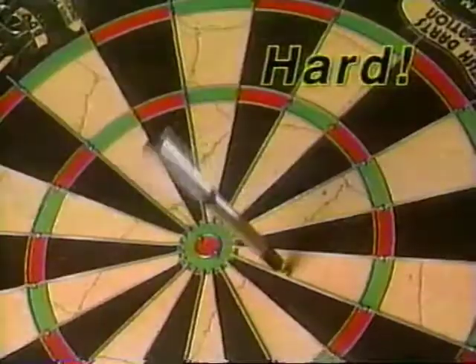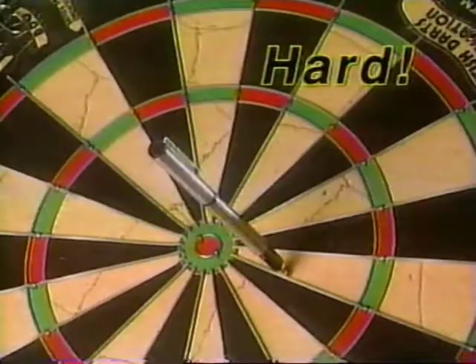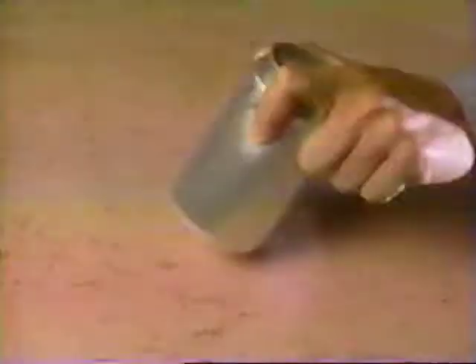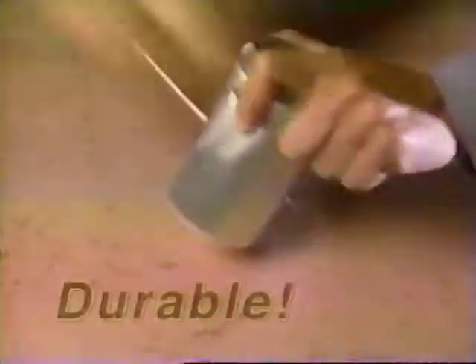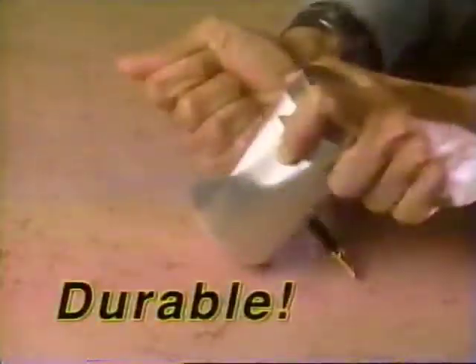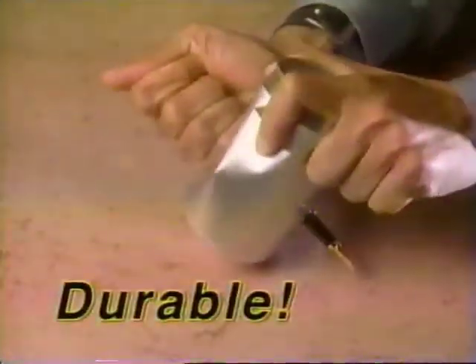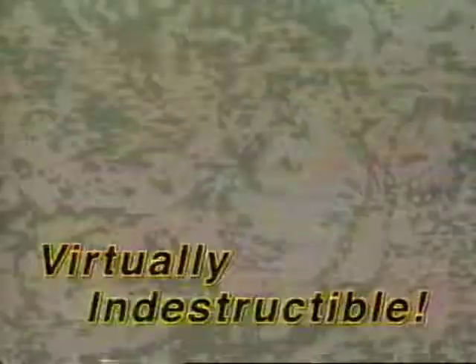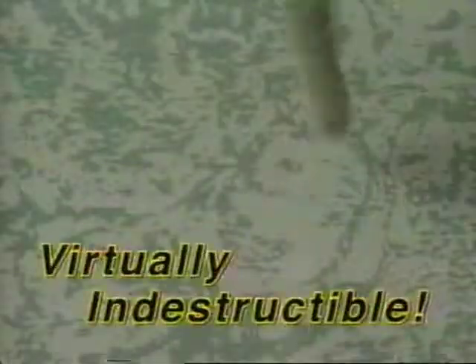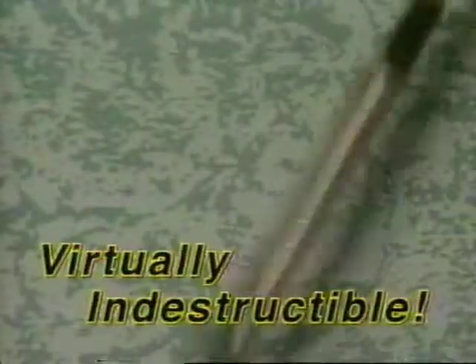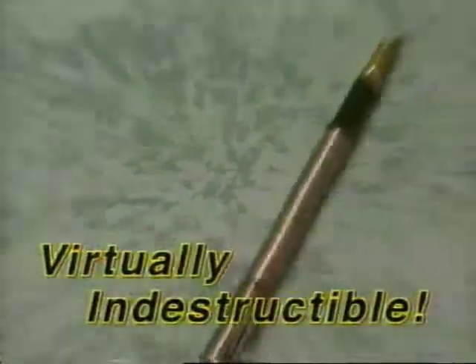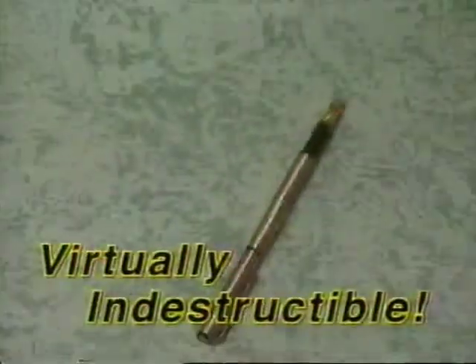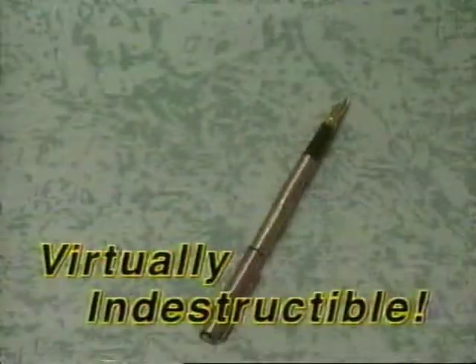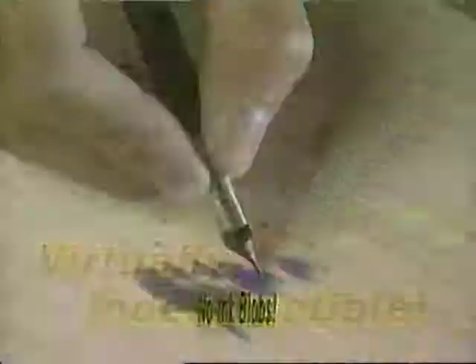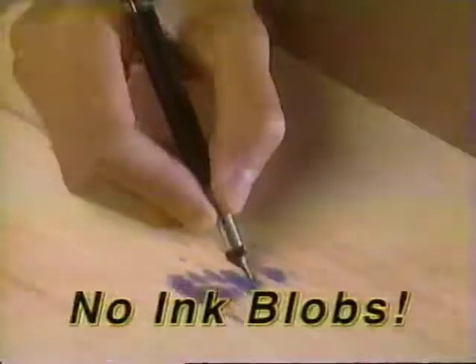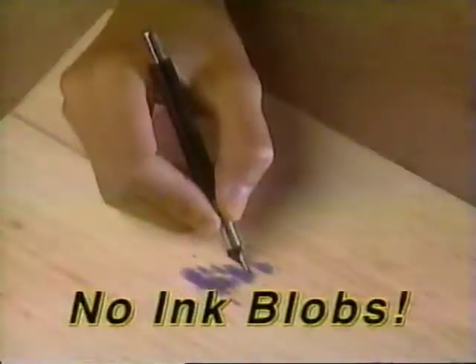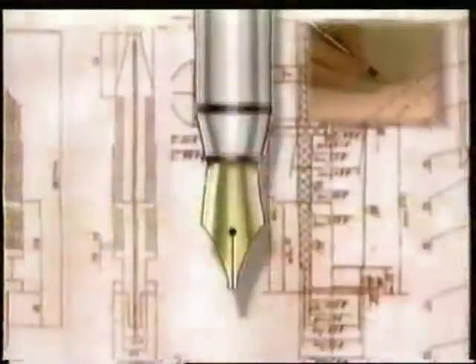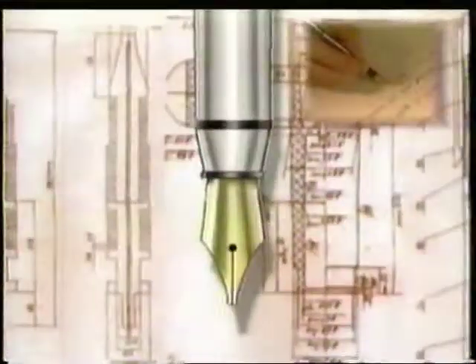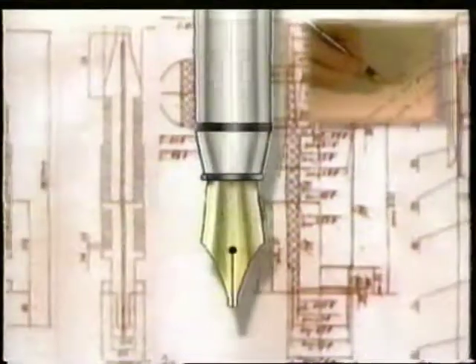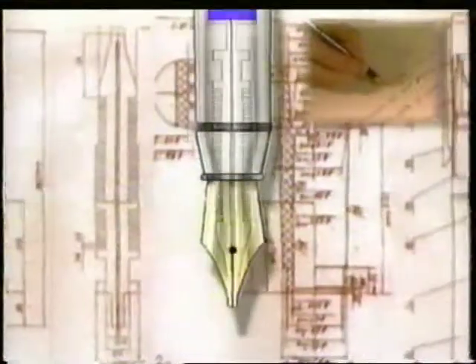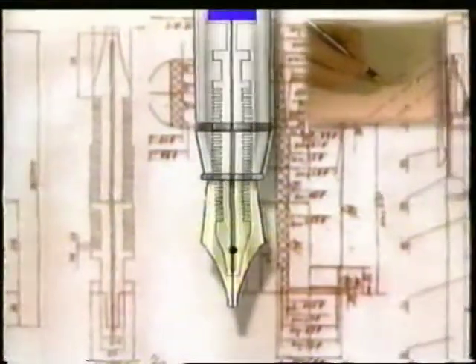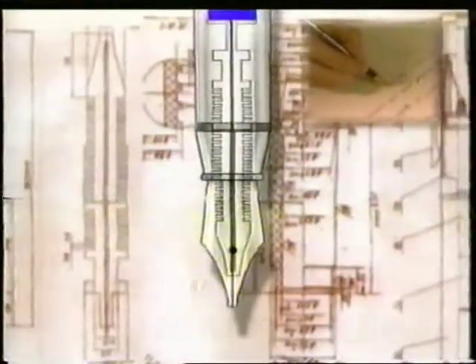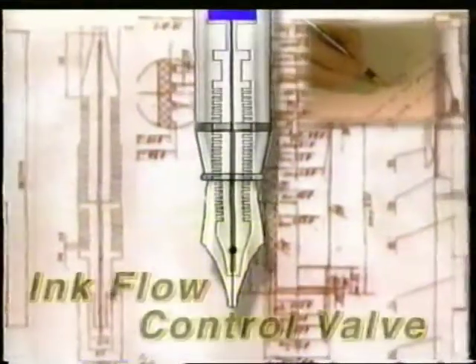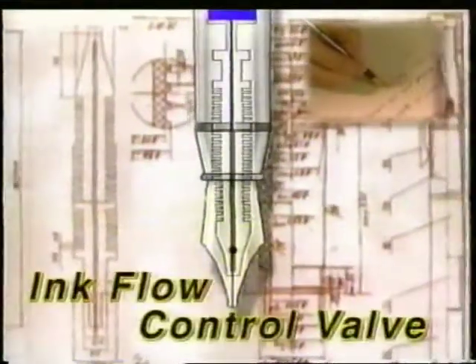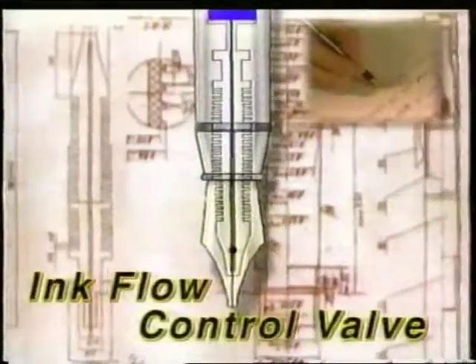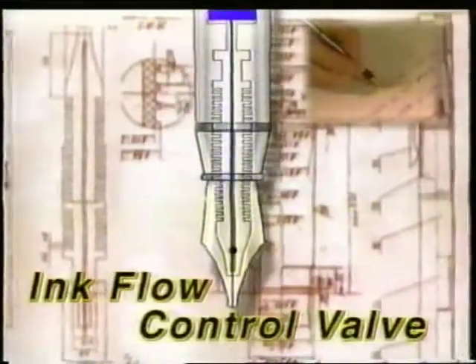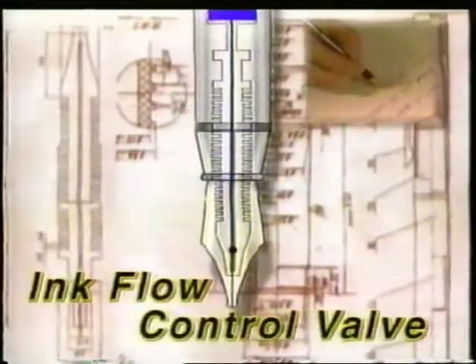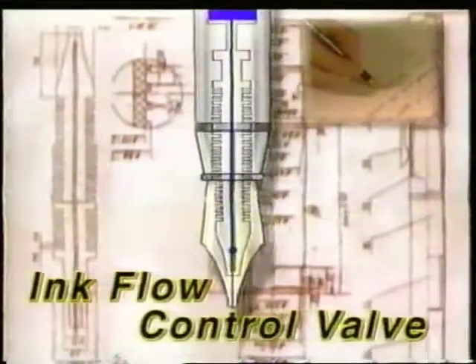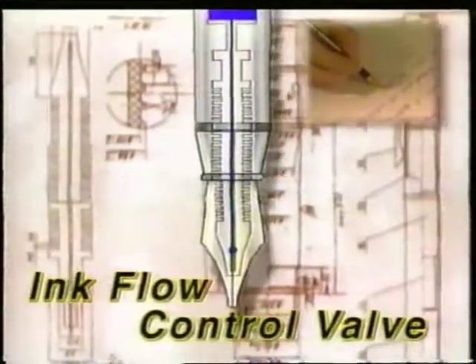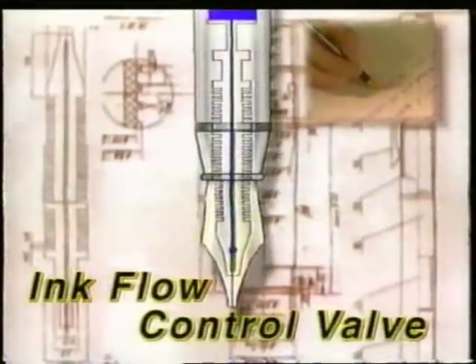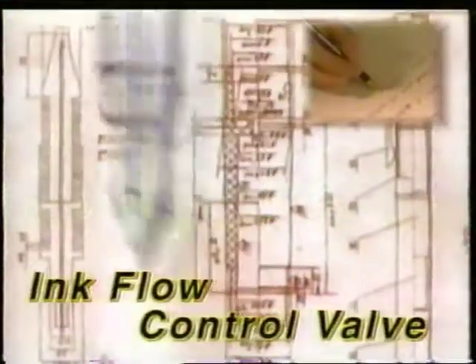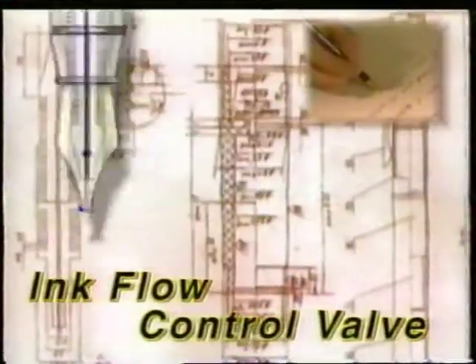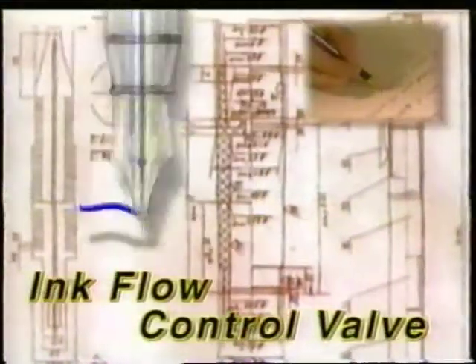It's hard, it's durable, it's virtually indestructible. No more blobbing because it comes with an ink flow control valve, which ensures smooth and free flowing action.